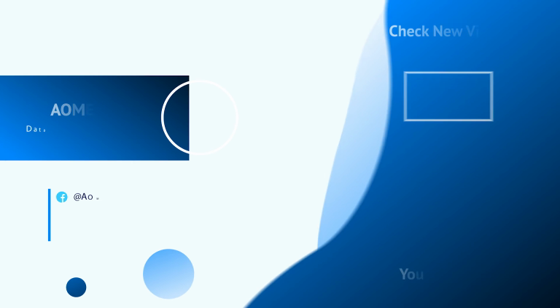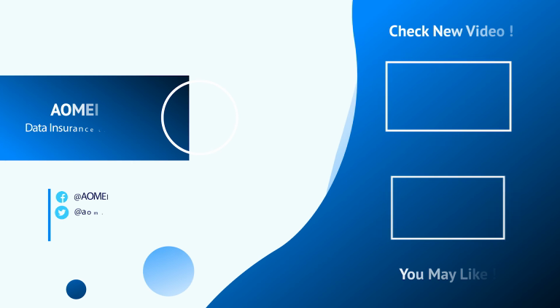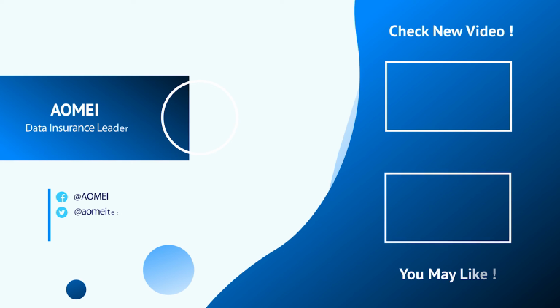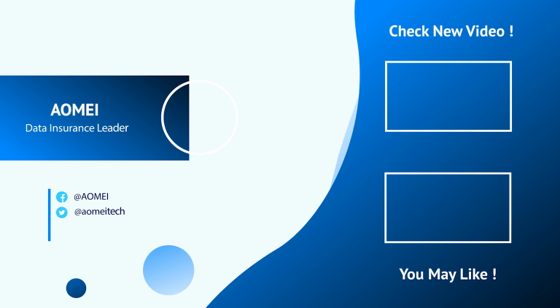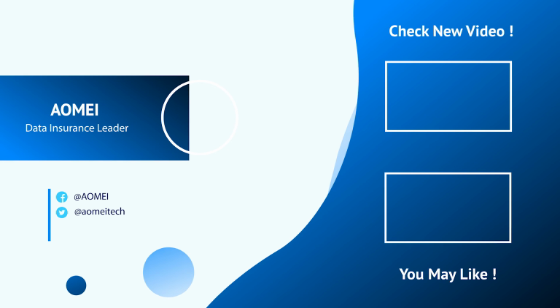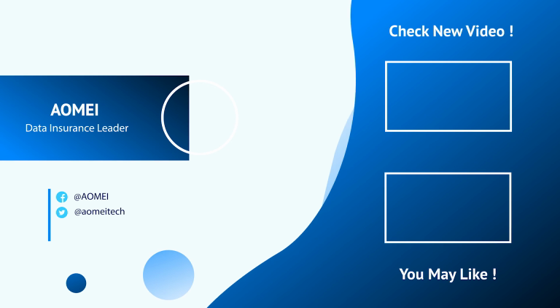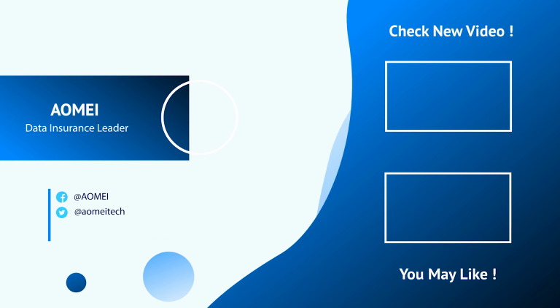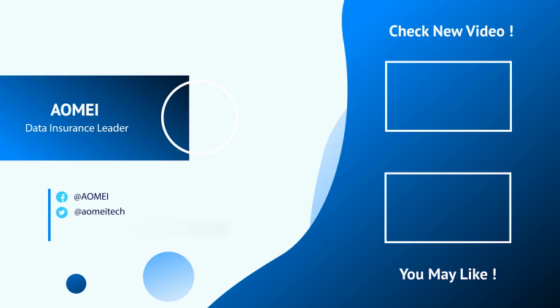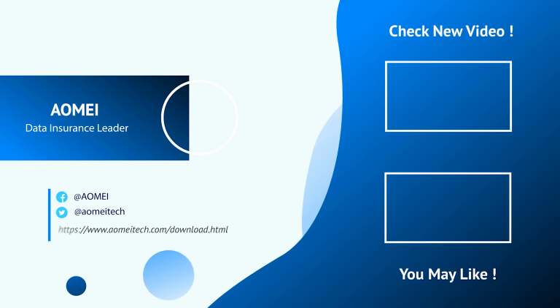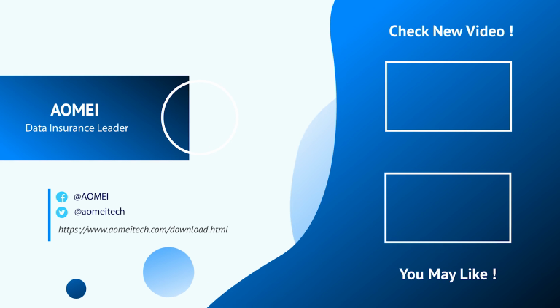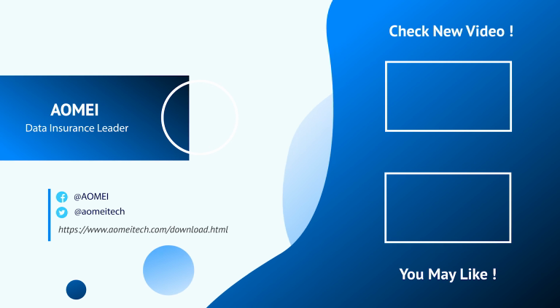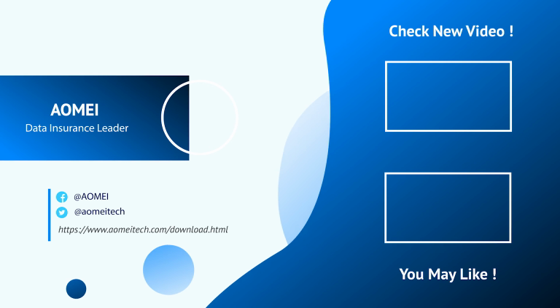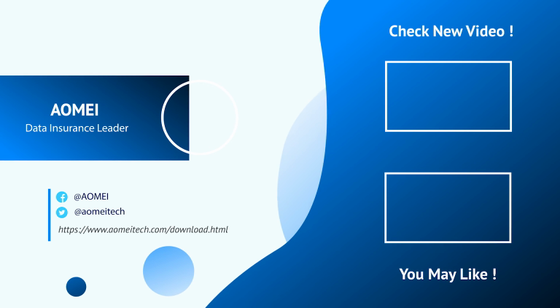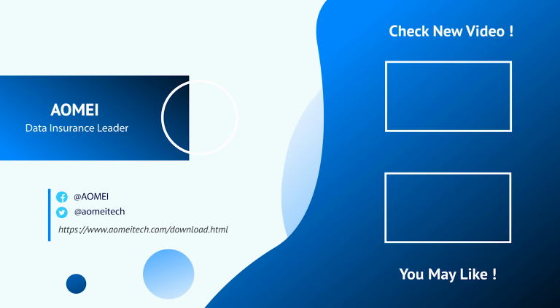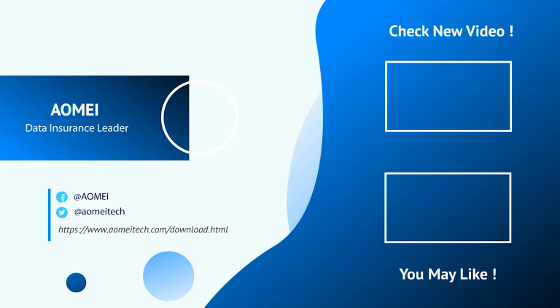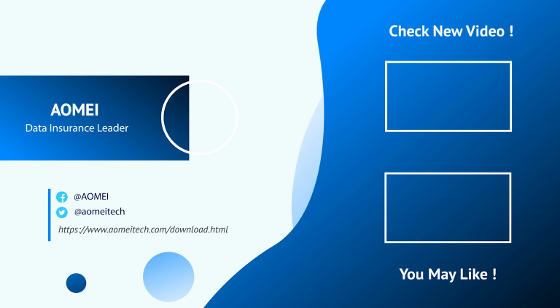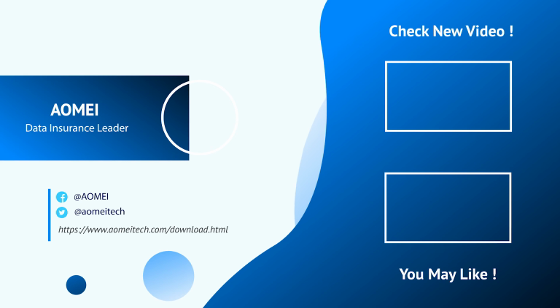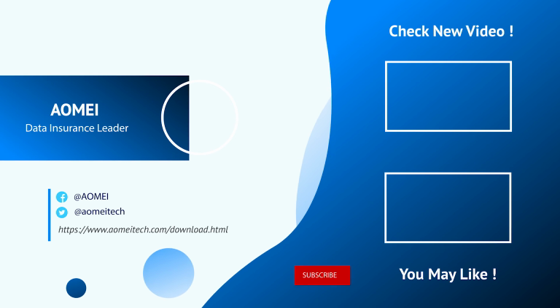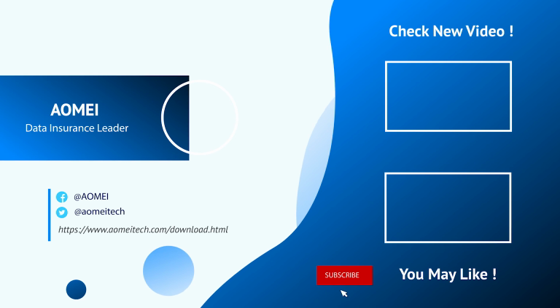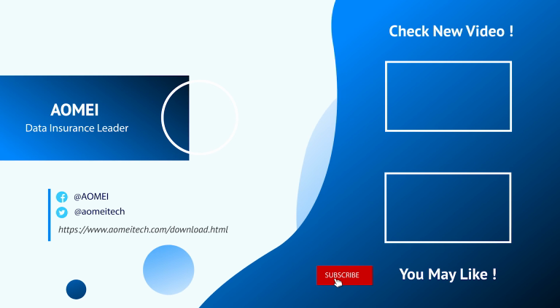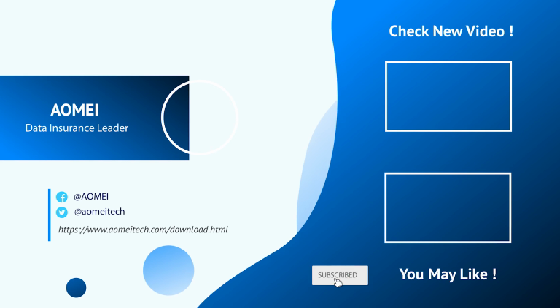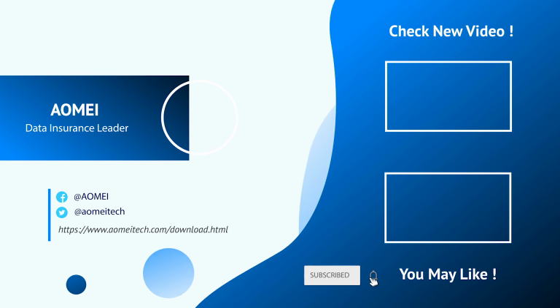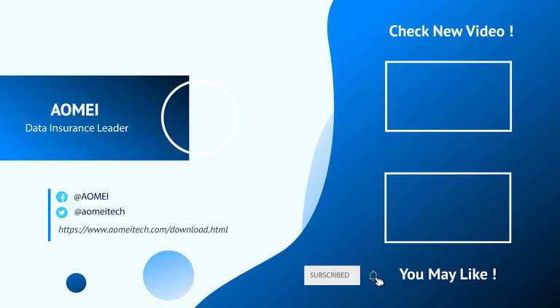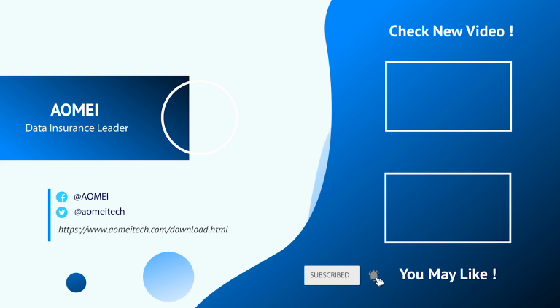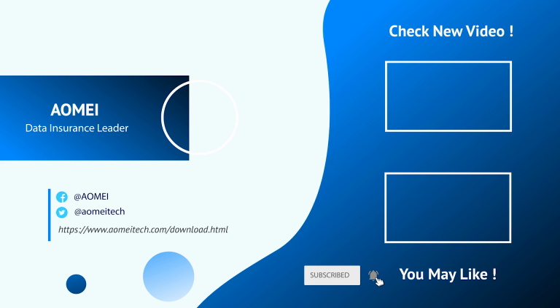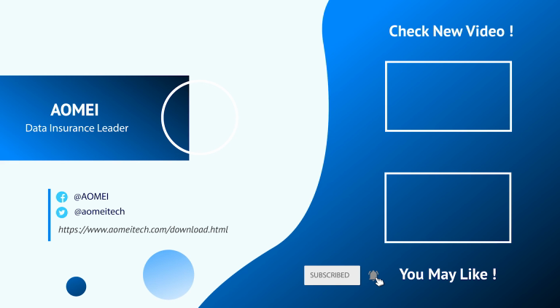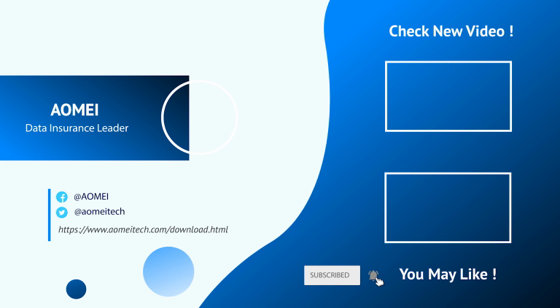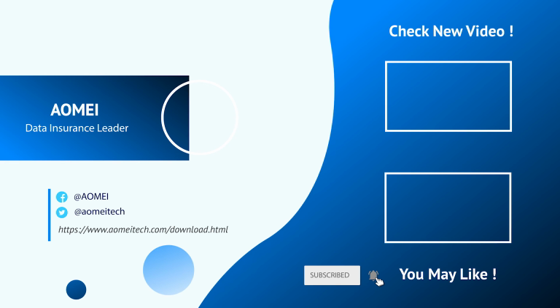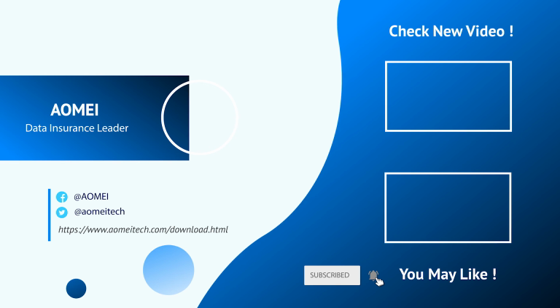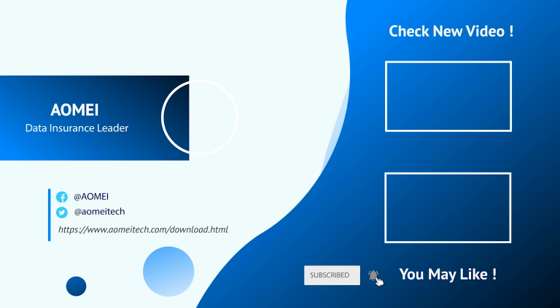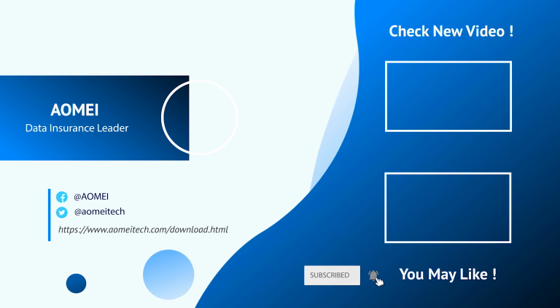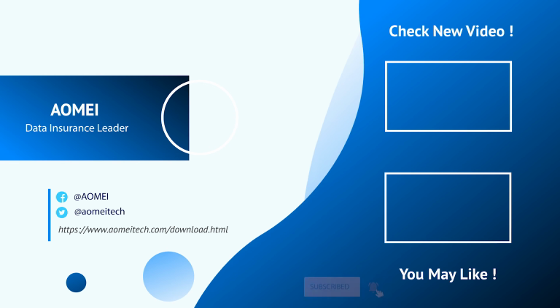Thanks for watching till here. If you have any questions, please leave comments or email us. See you next time.